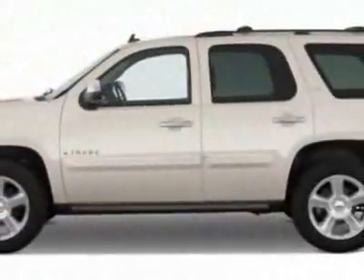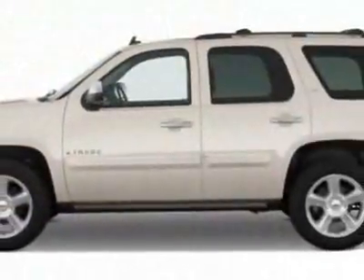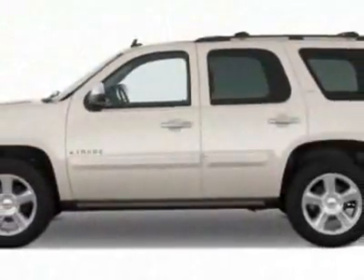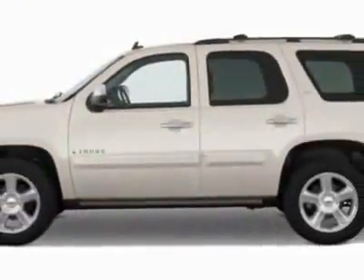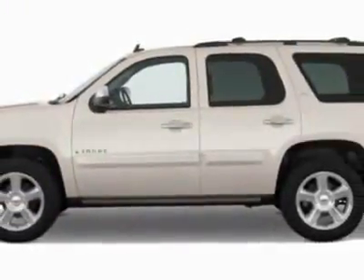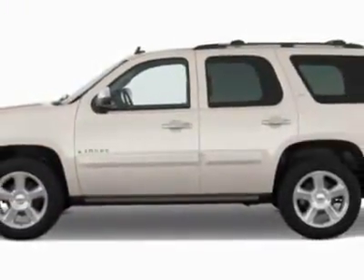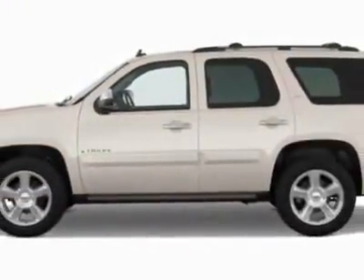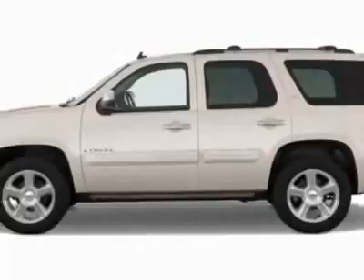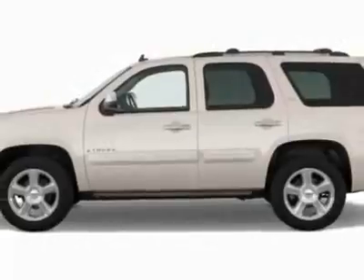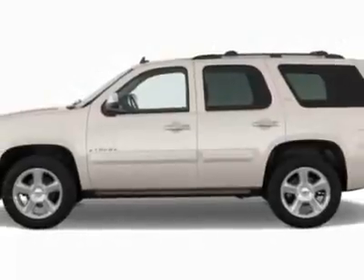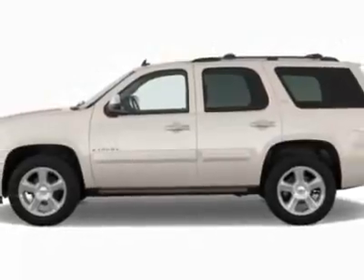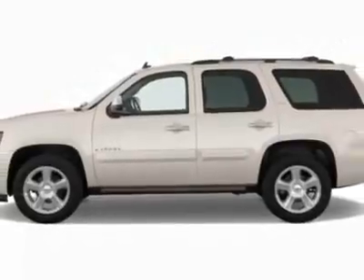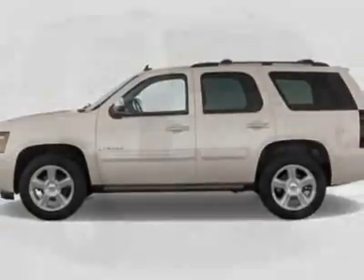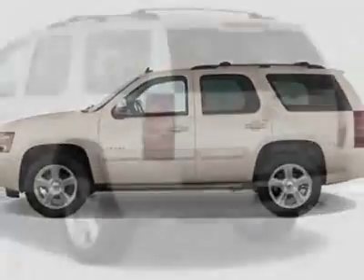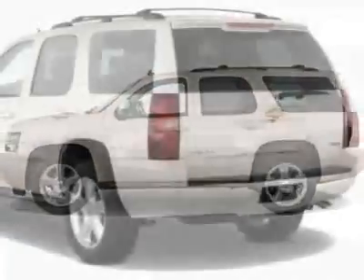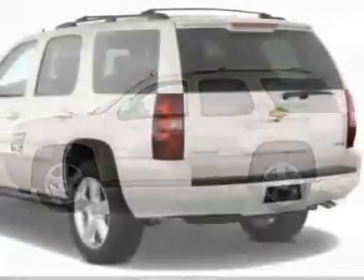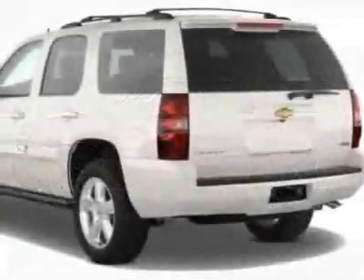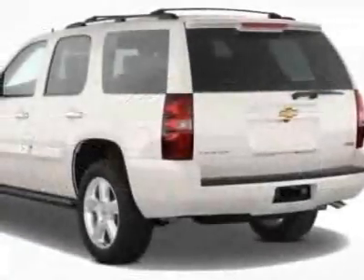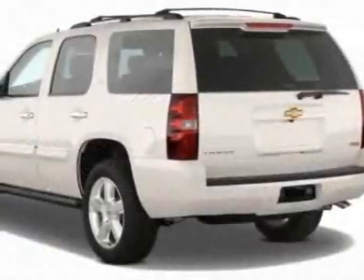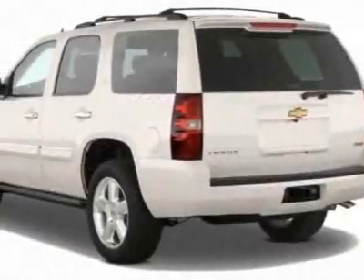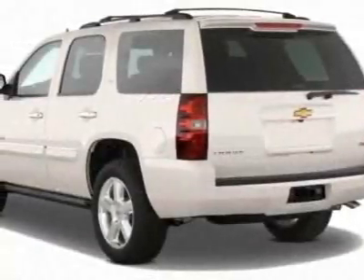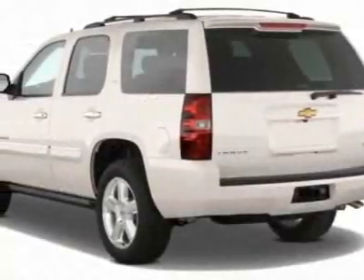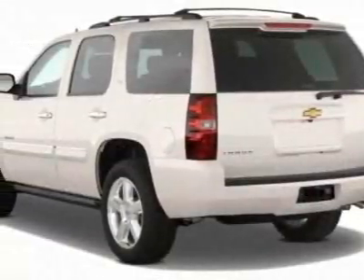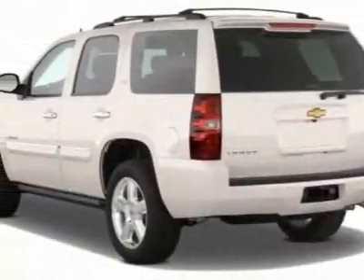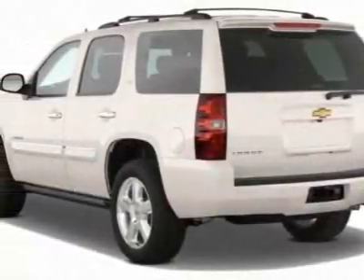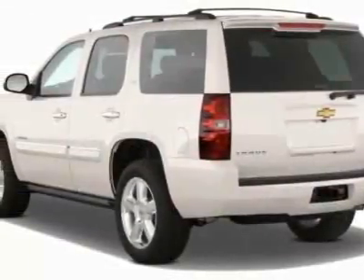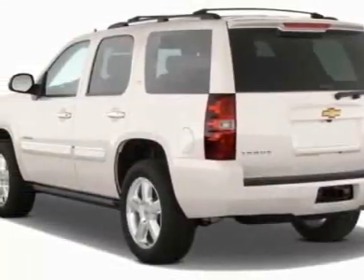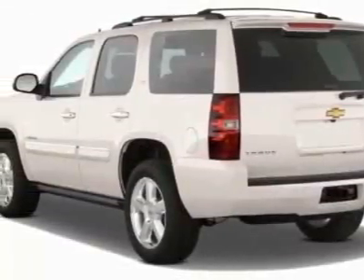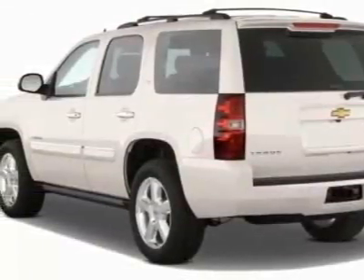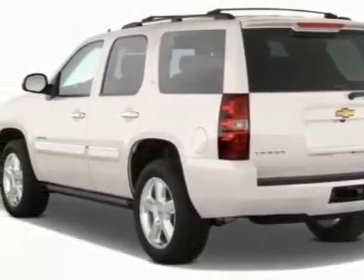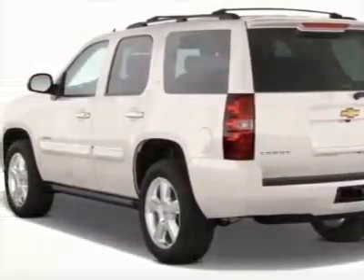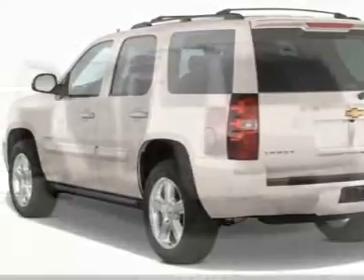This Tahoe boasts a 5.3 liter engine and has a 6-speed automatic transmission.